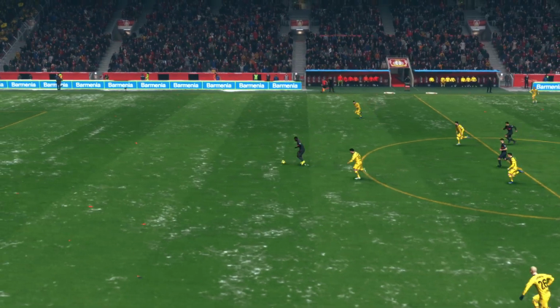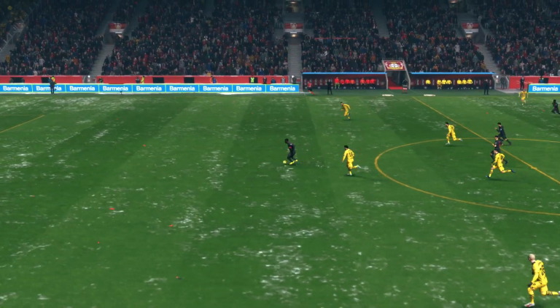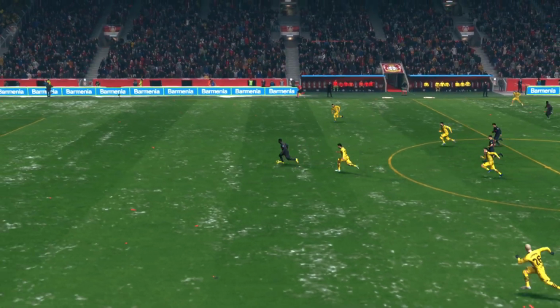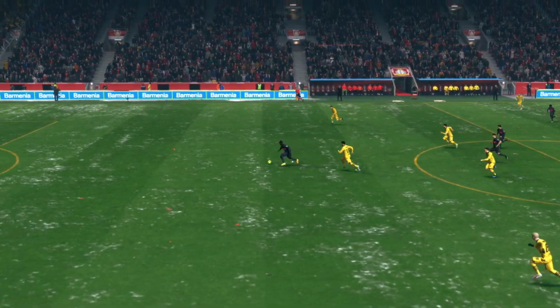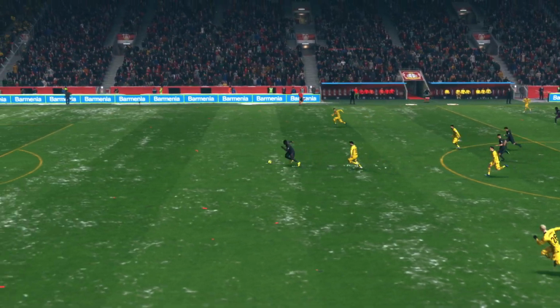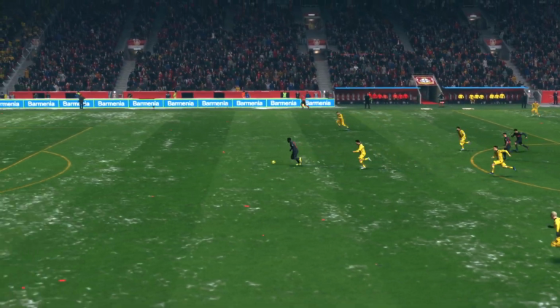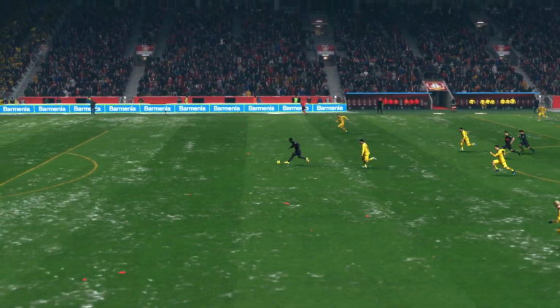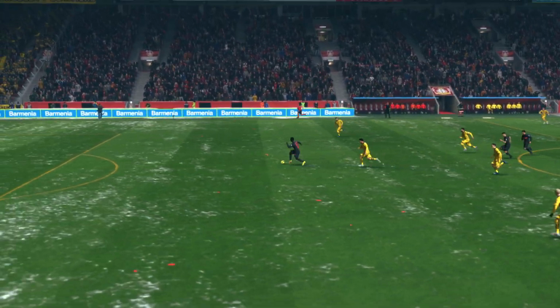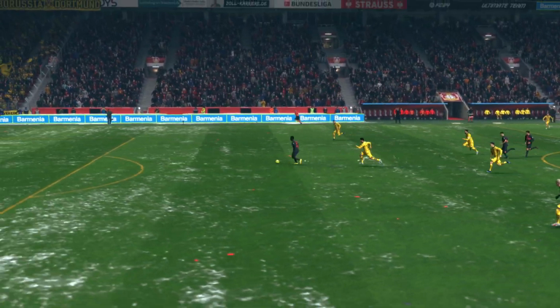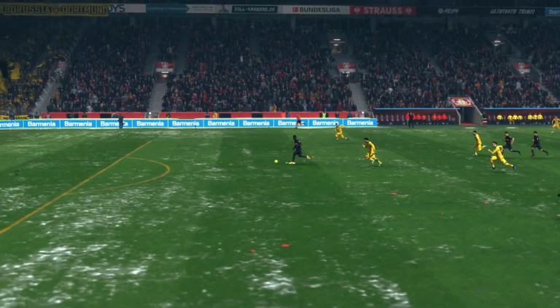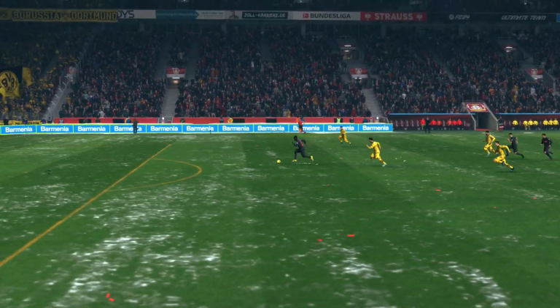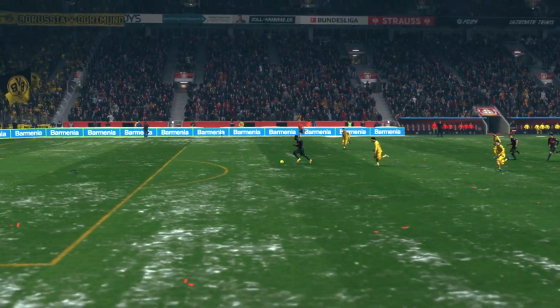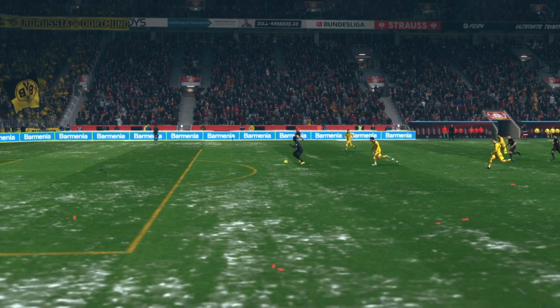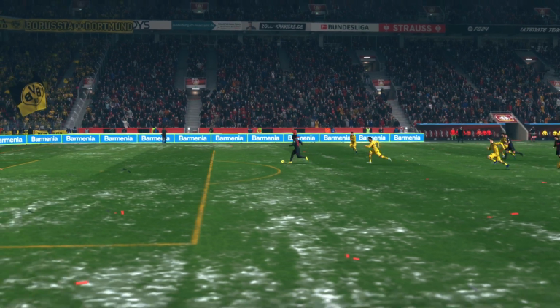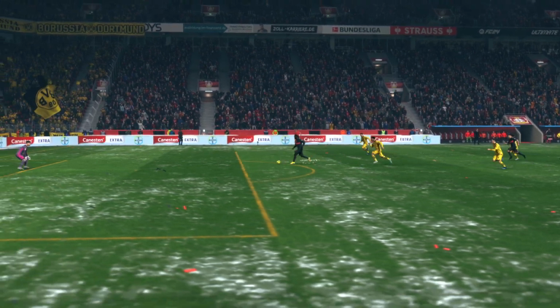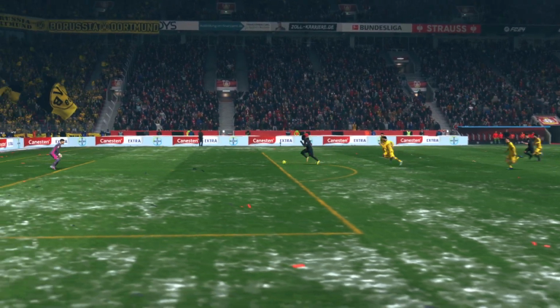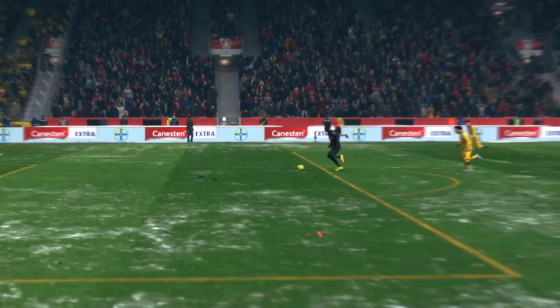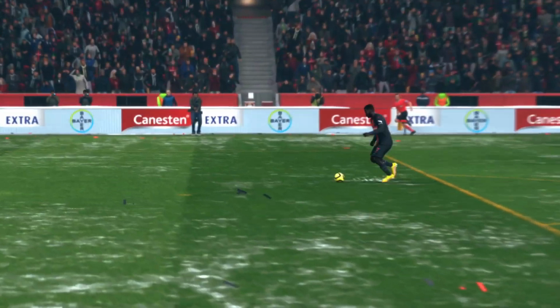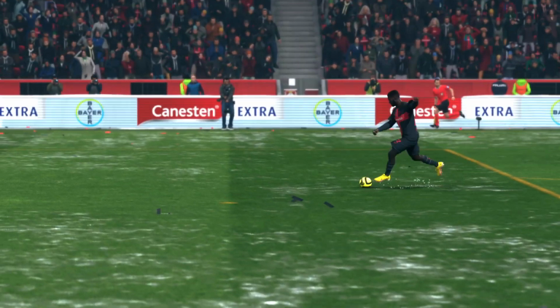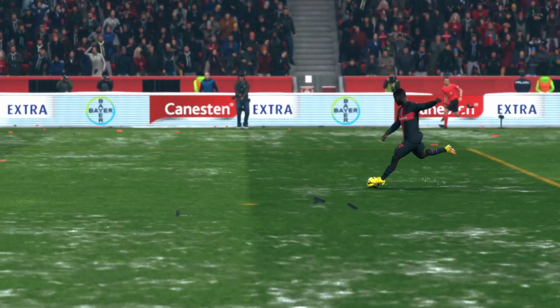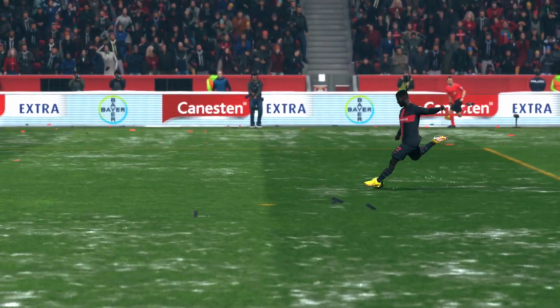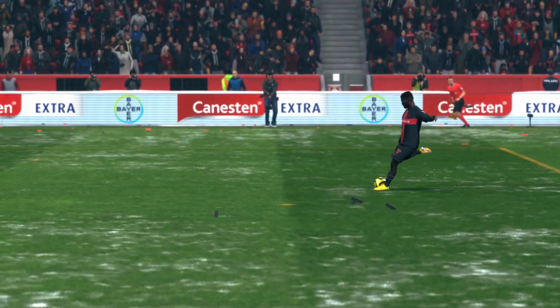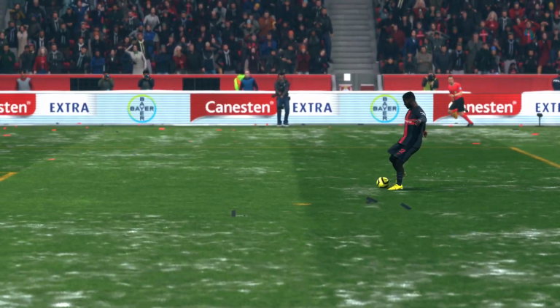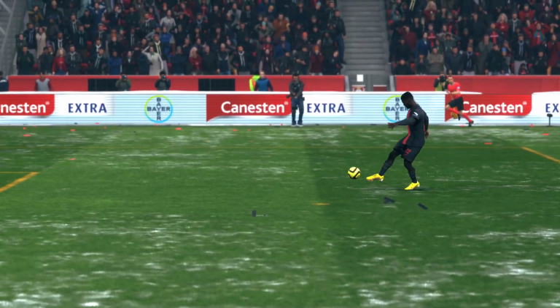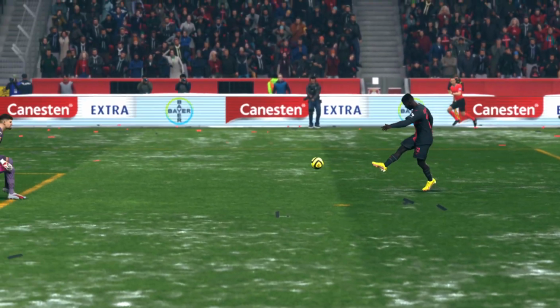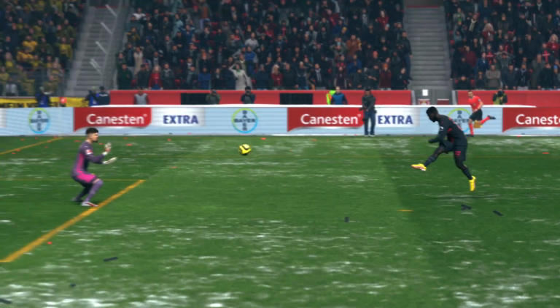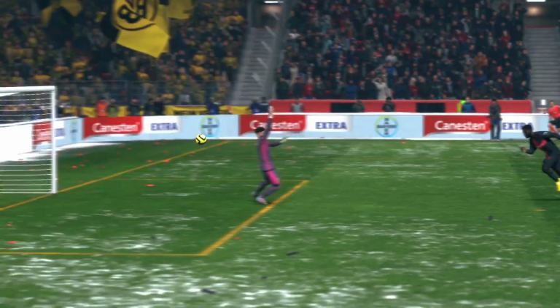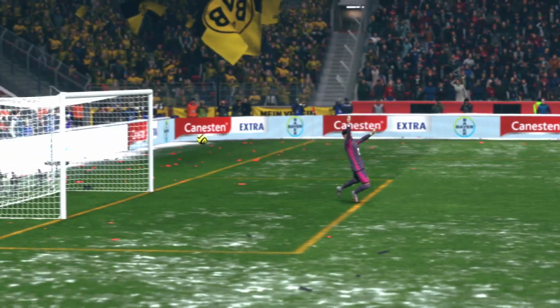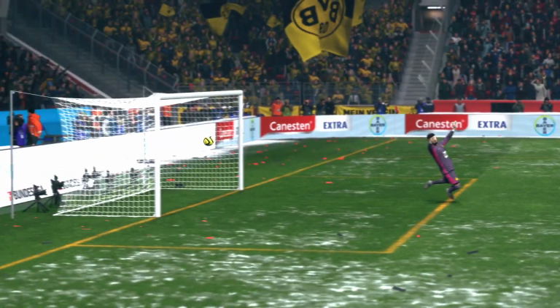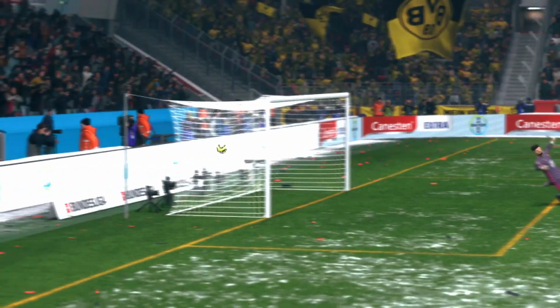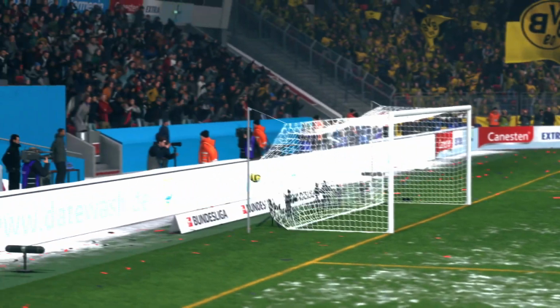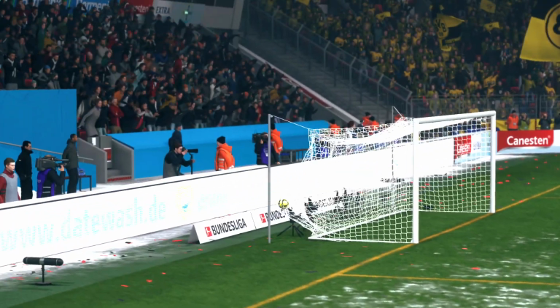As you can see, he's given far too much space, but he's still had some work to do, and I think that's a very tidy finish. It was never in doubt.